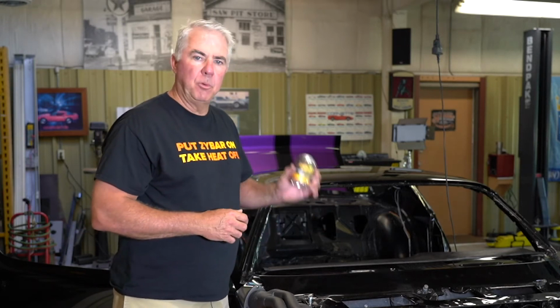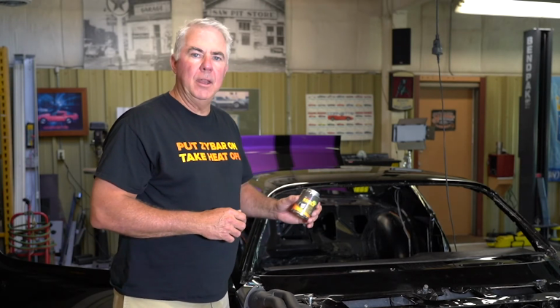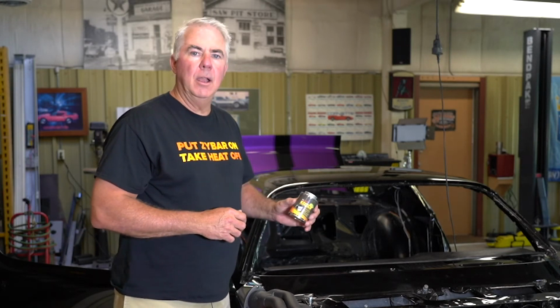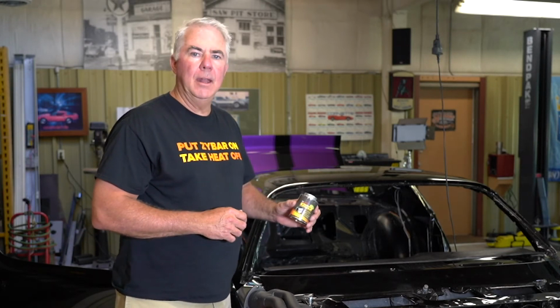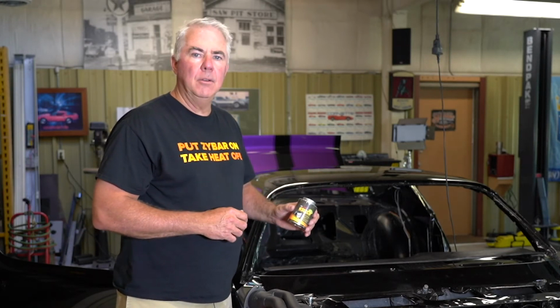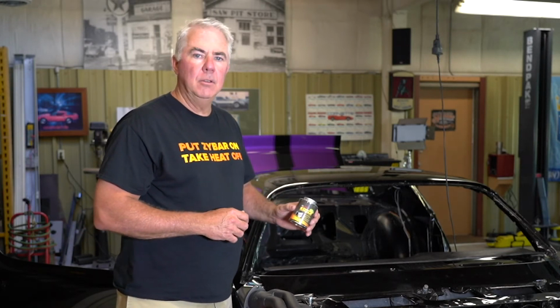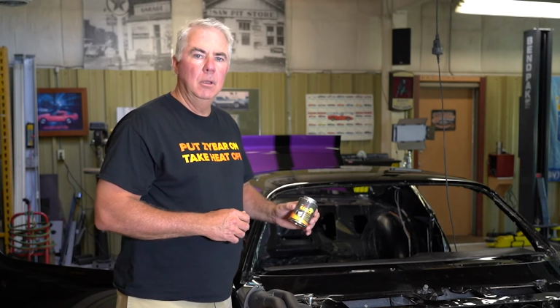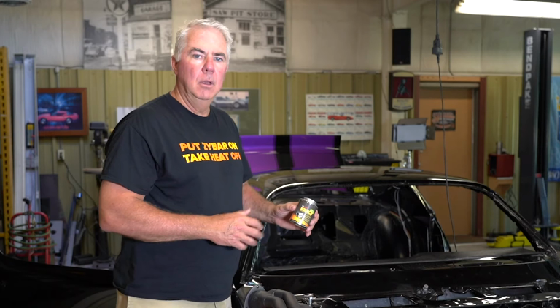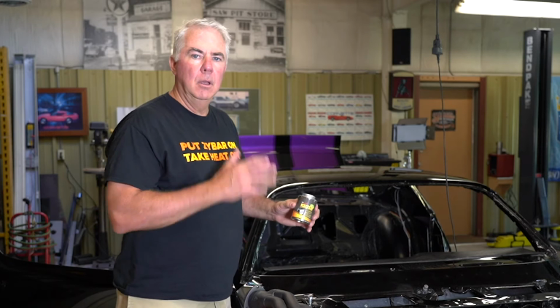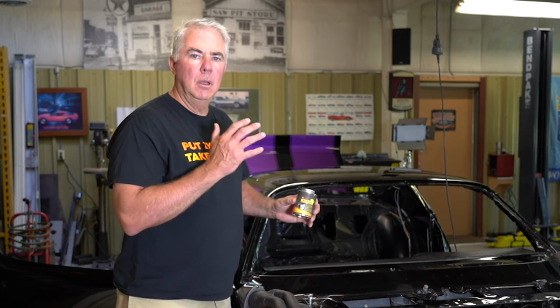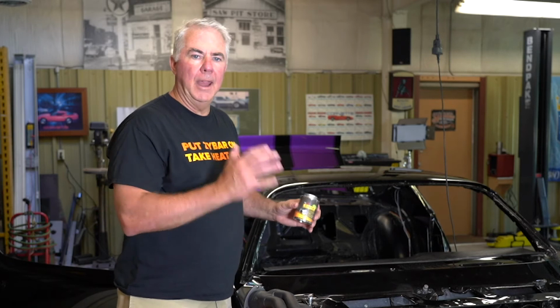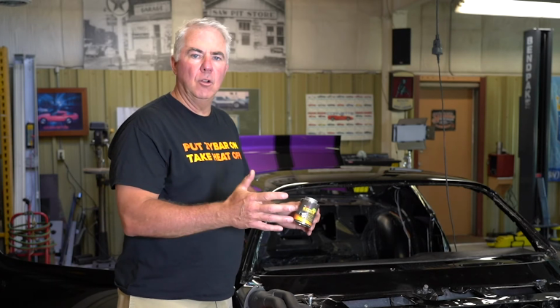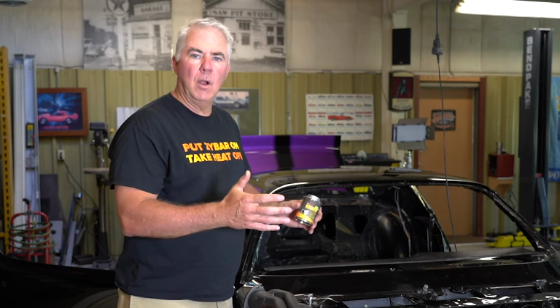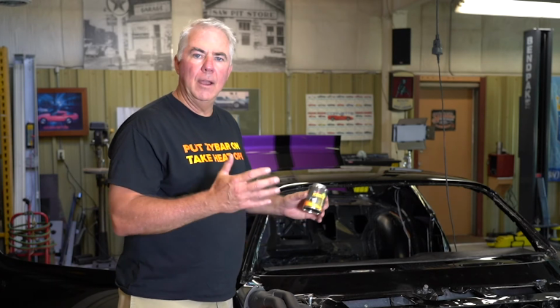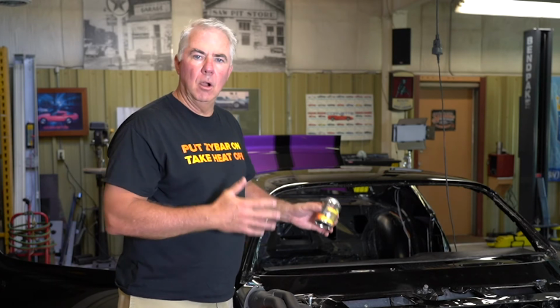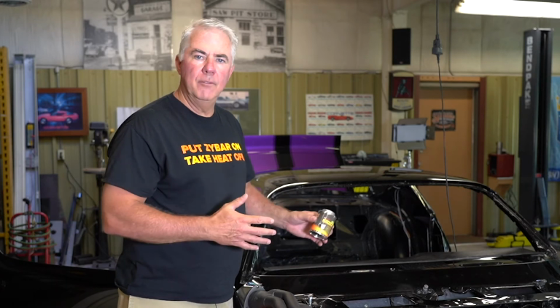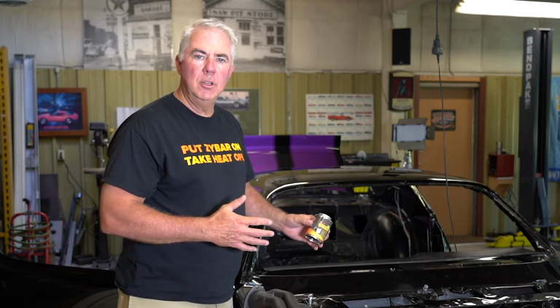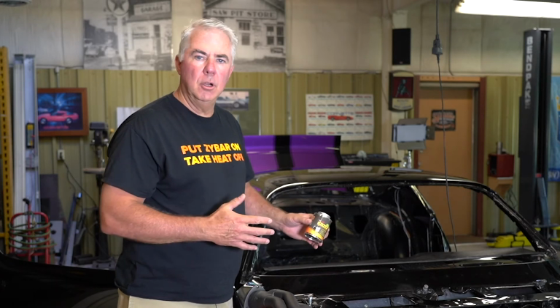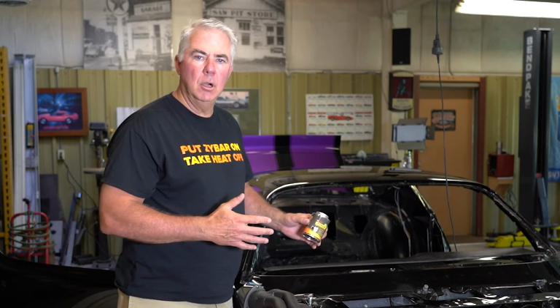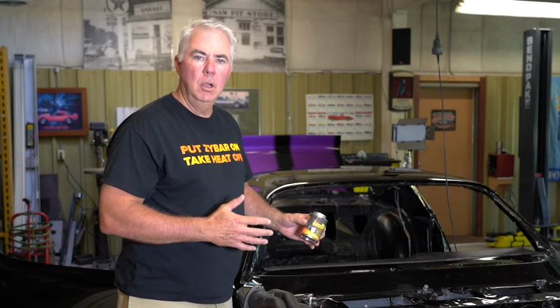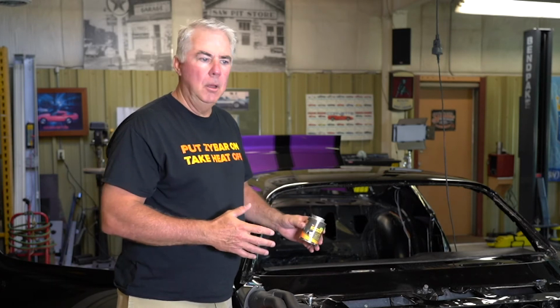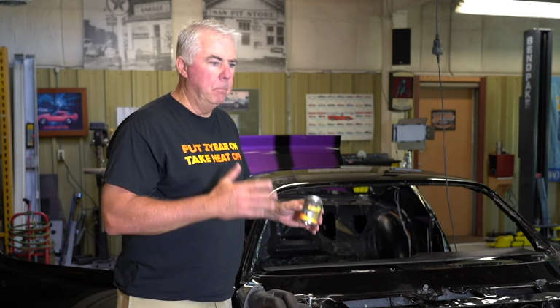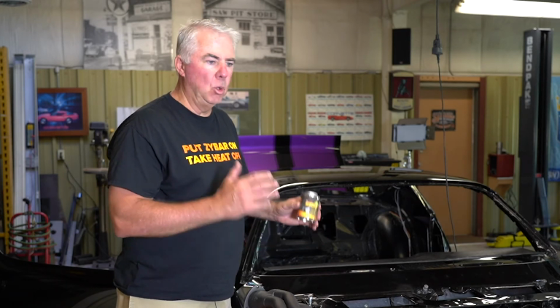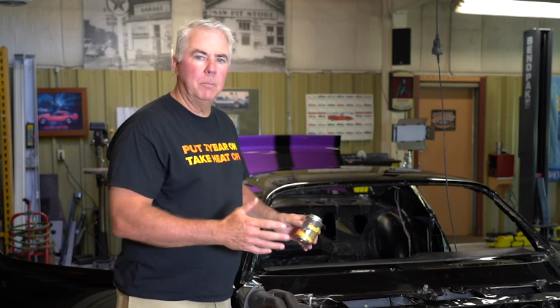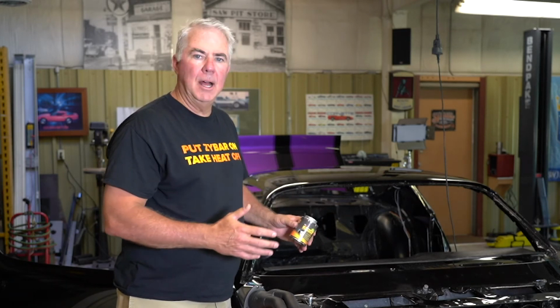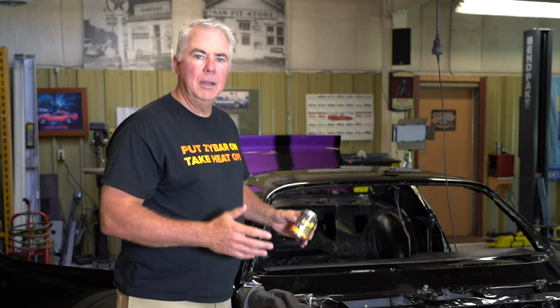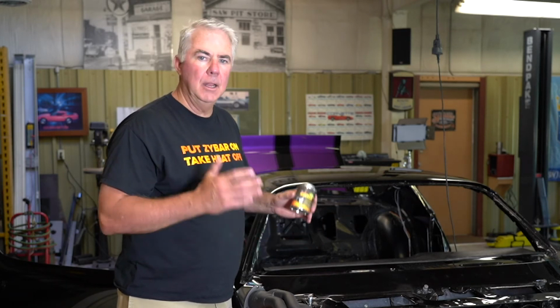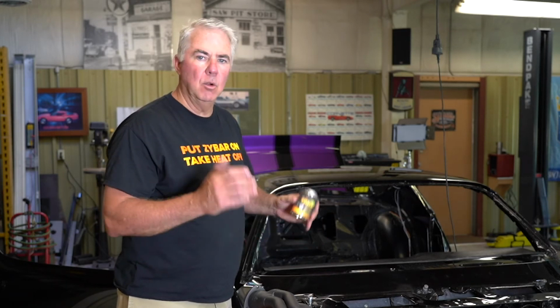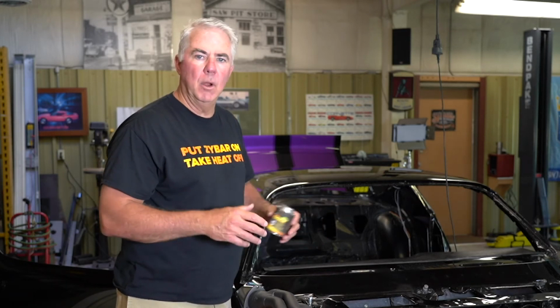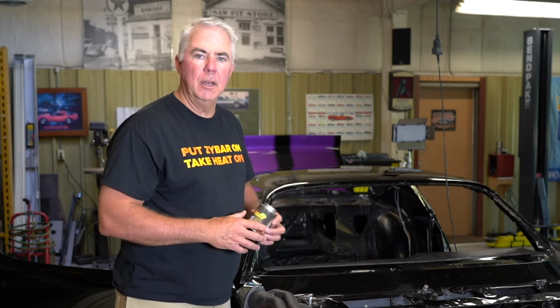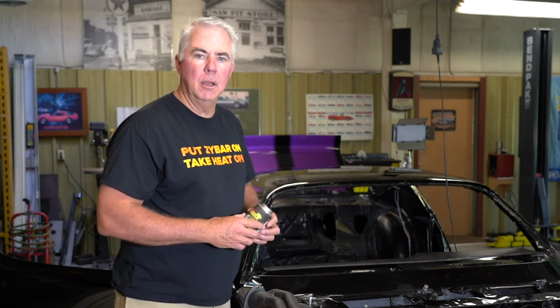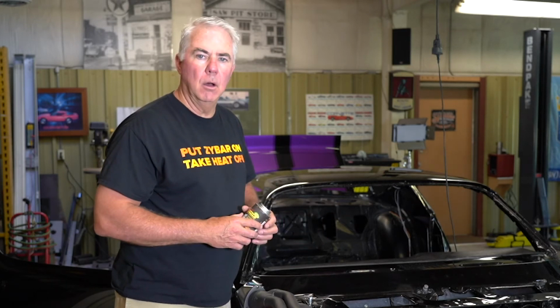Spray your headers, air dry or oven cure, bolt them on, and you're ready to go.